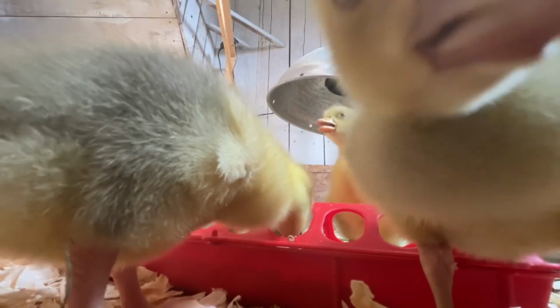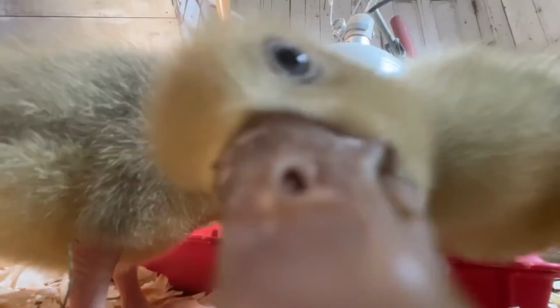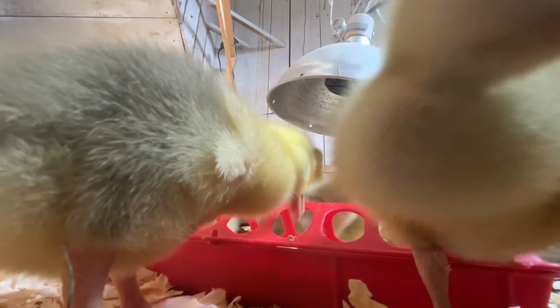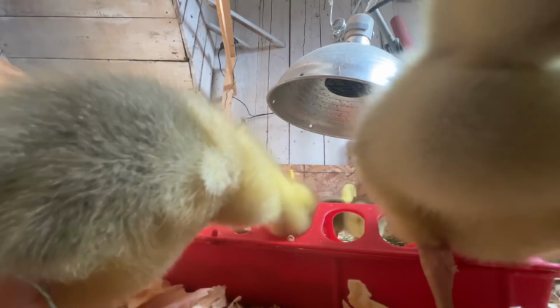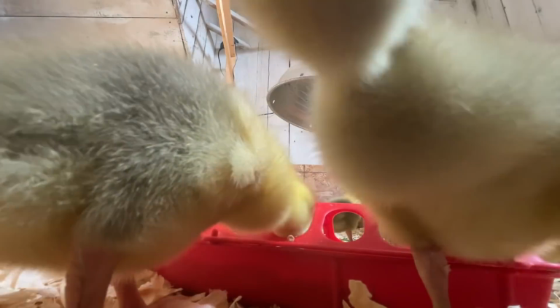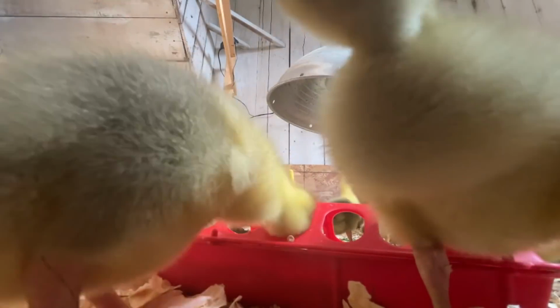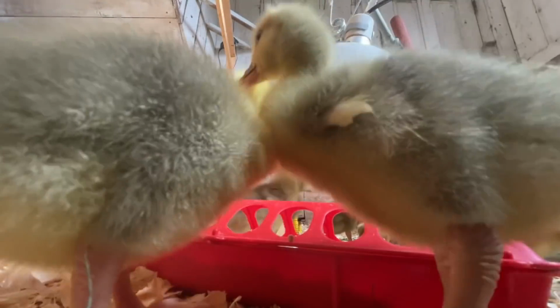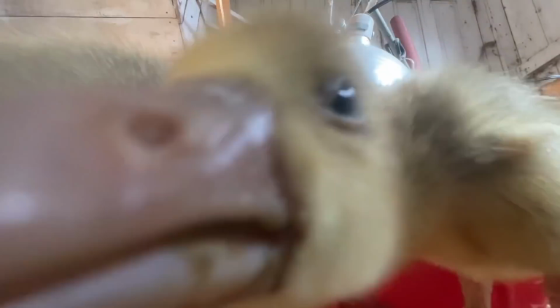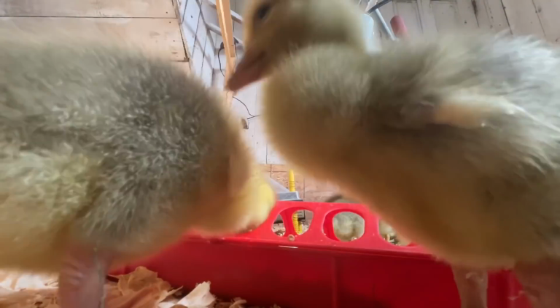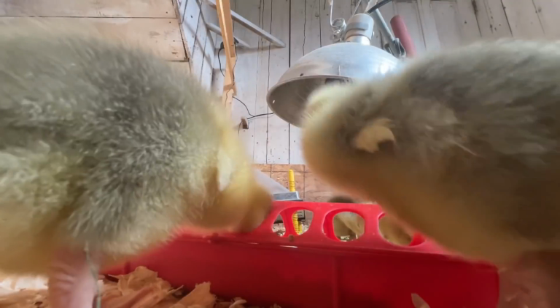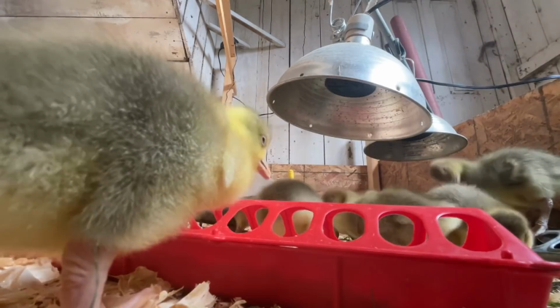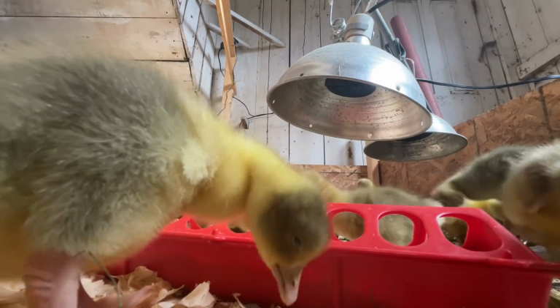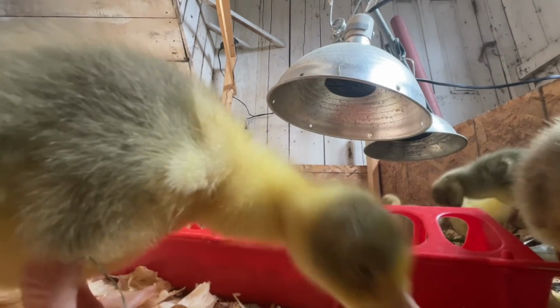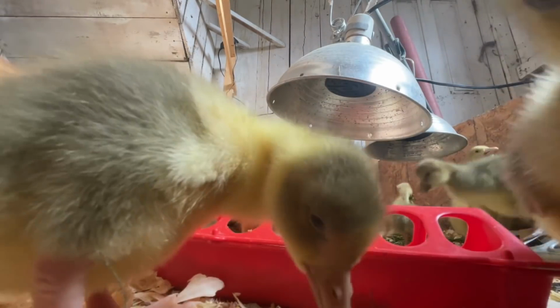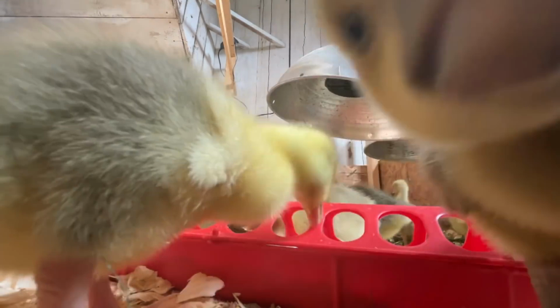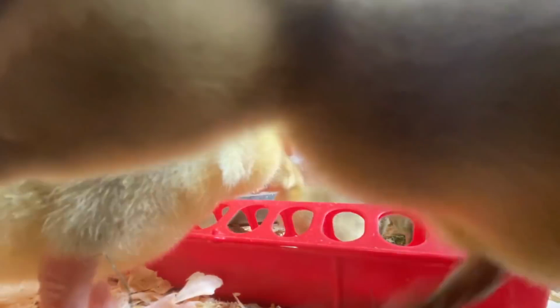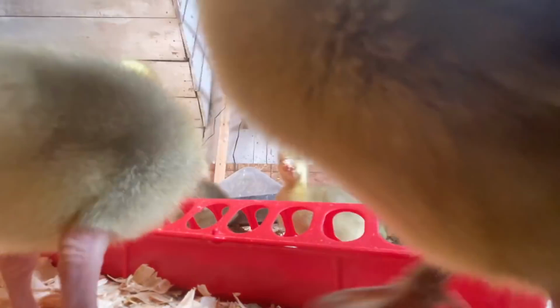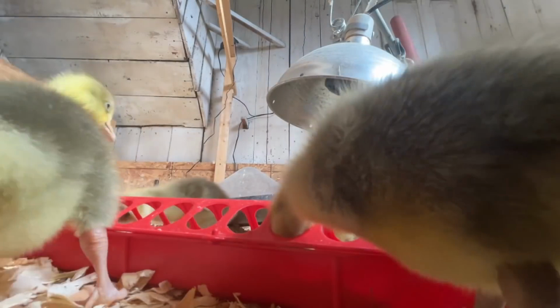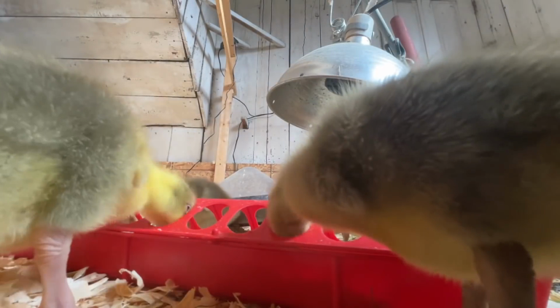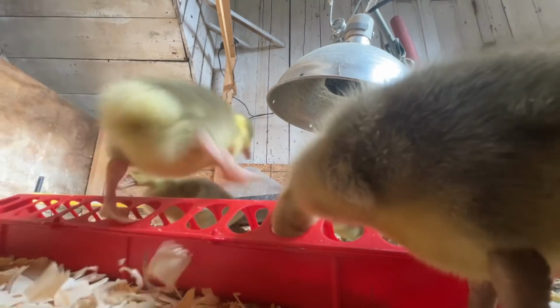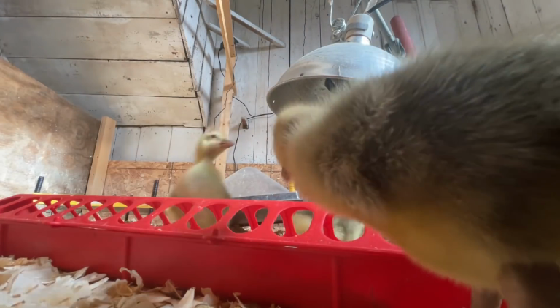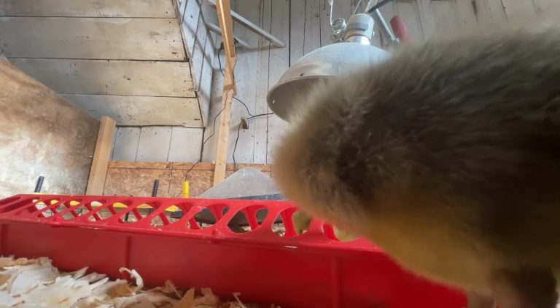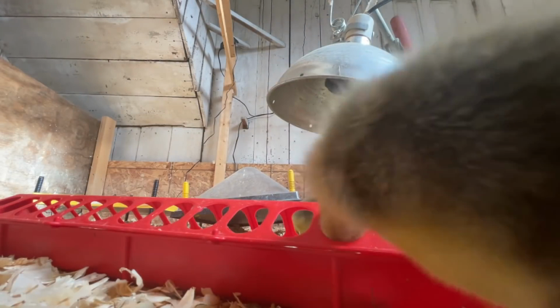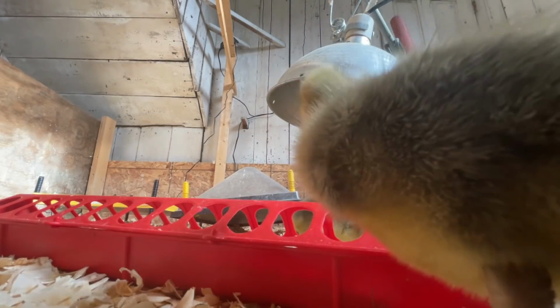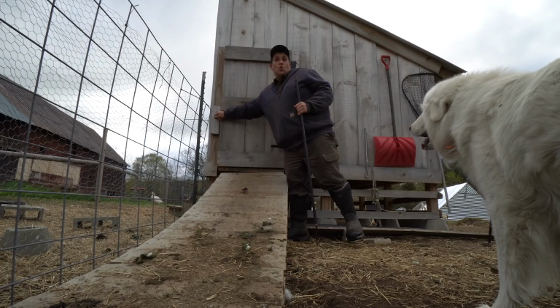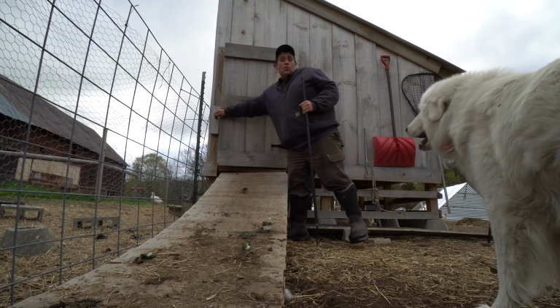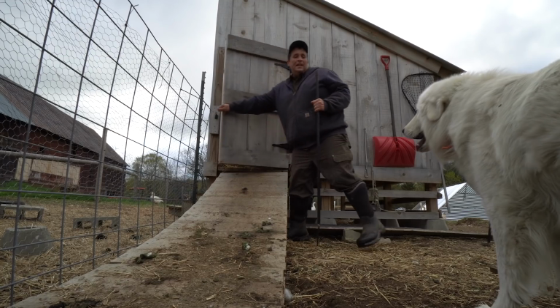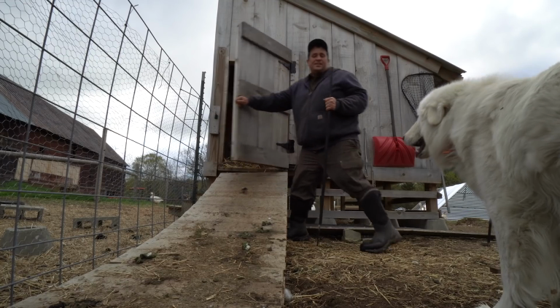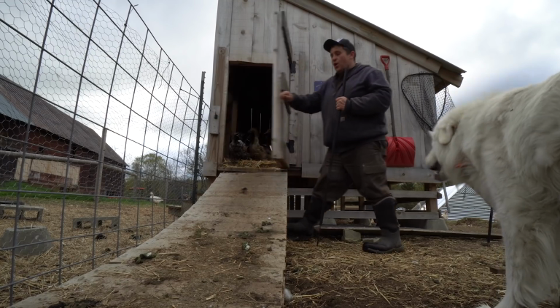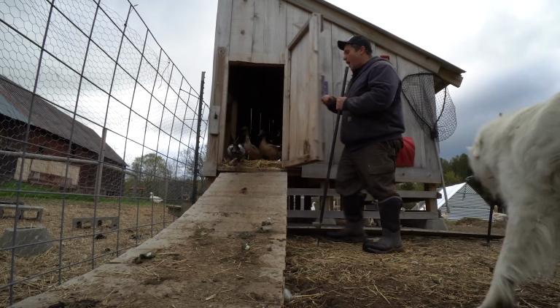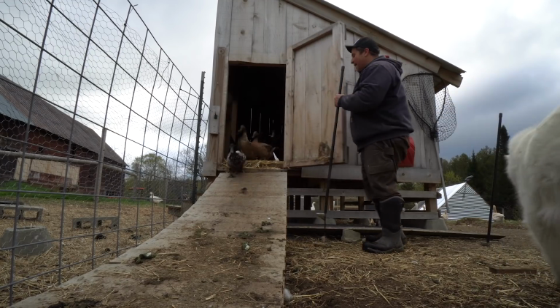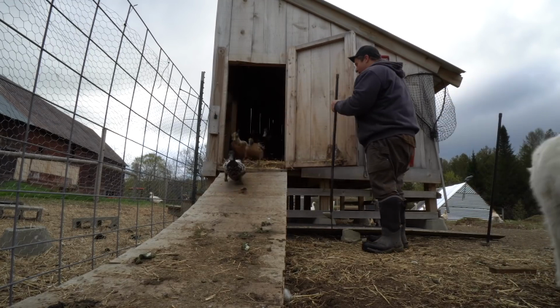I'm going to give them a special treat that they are going to go crazy for, I think. Release the quackhead!